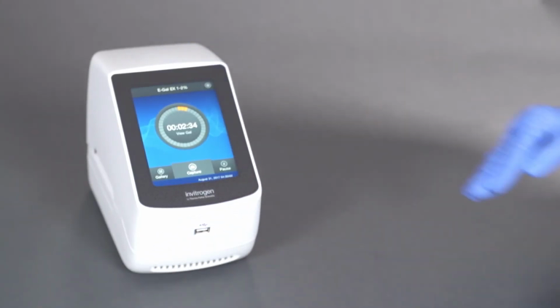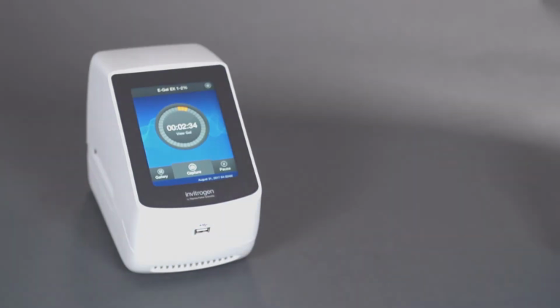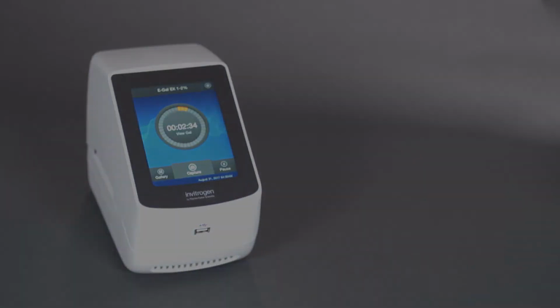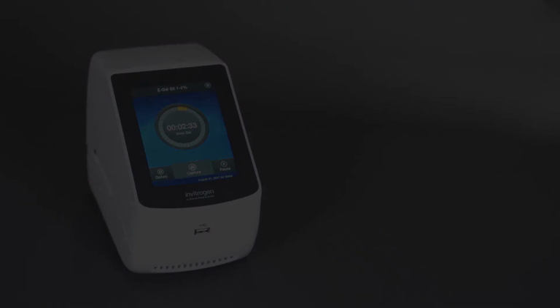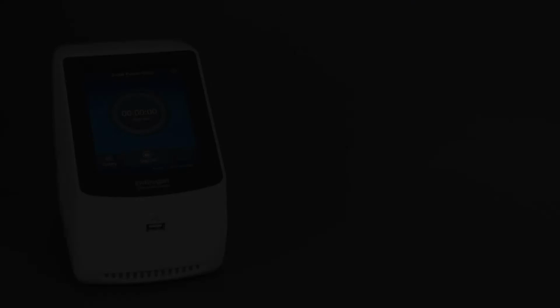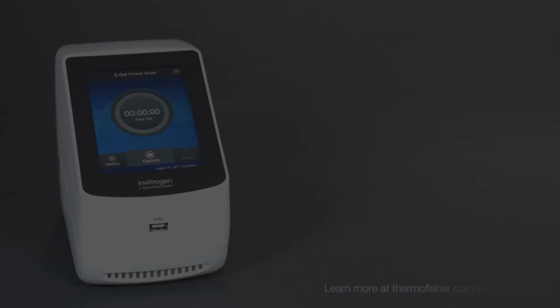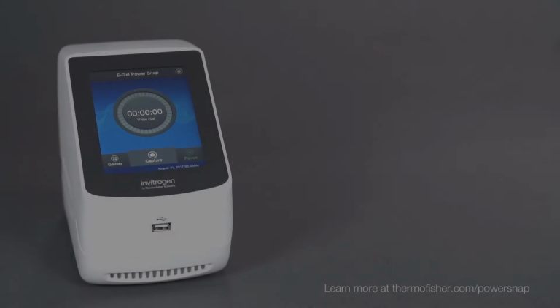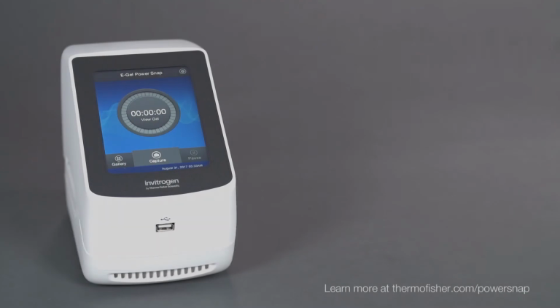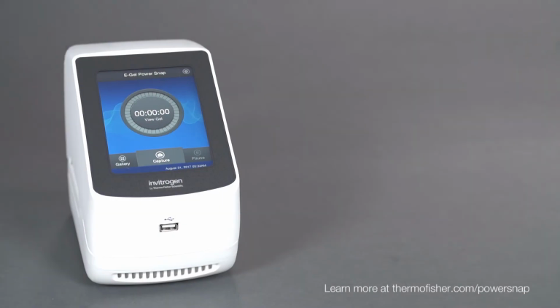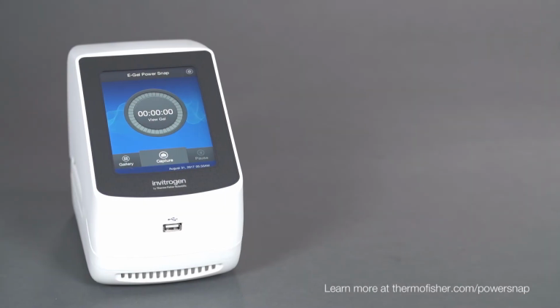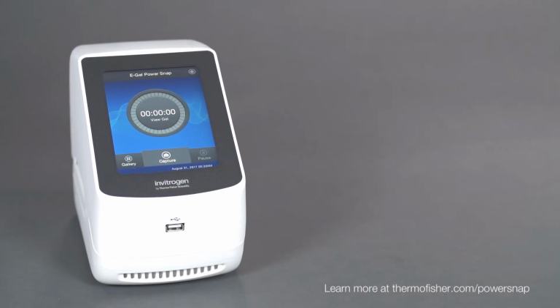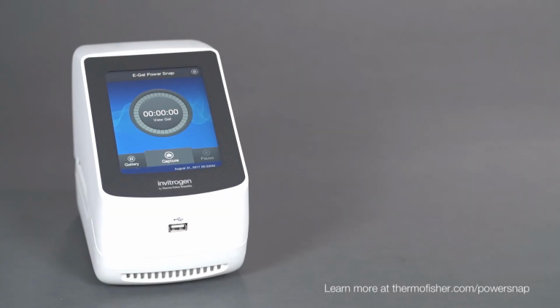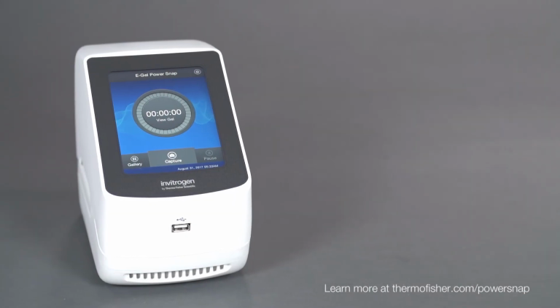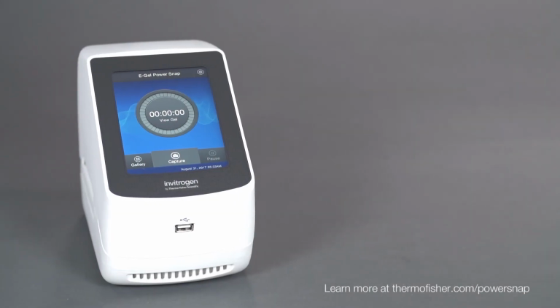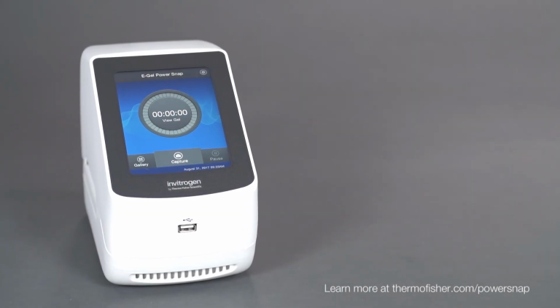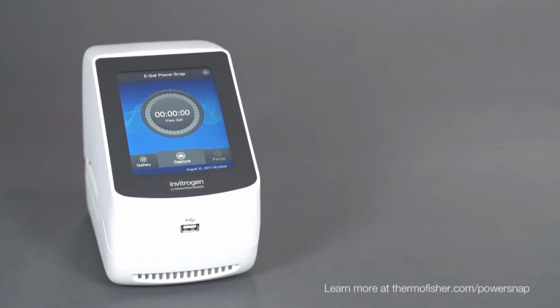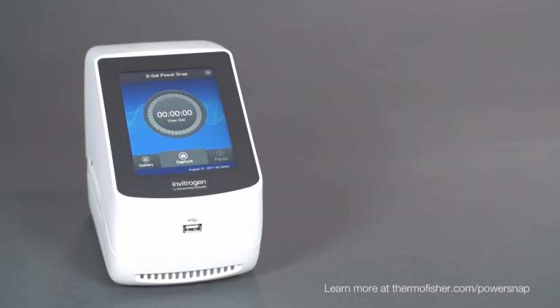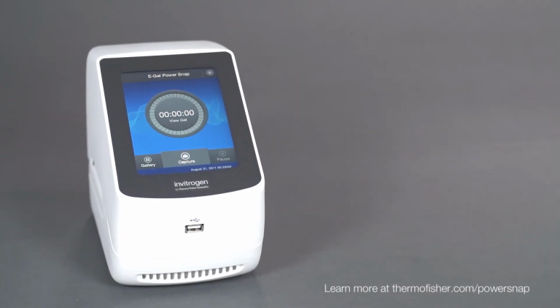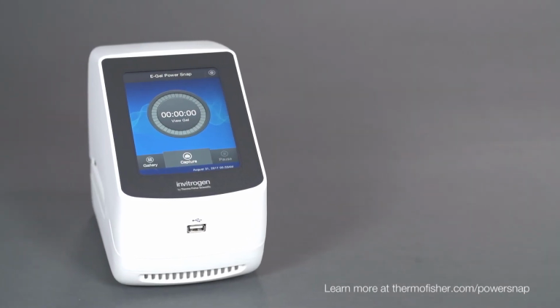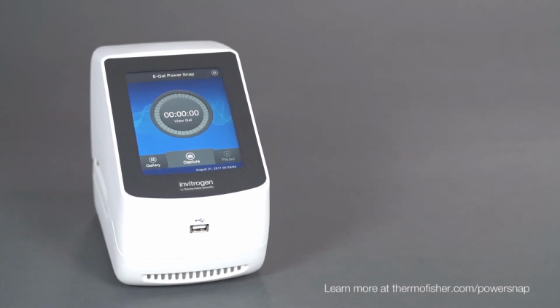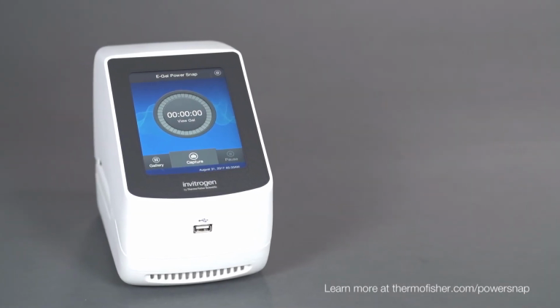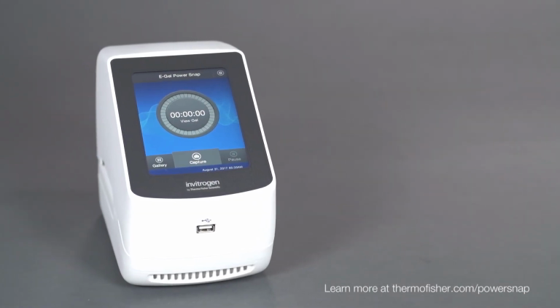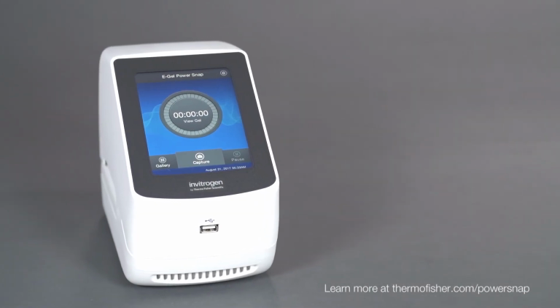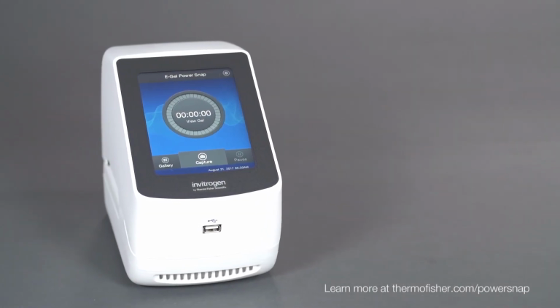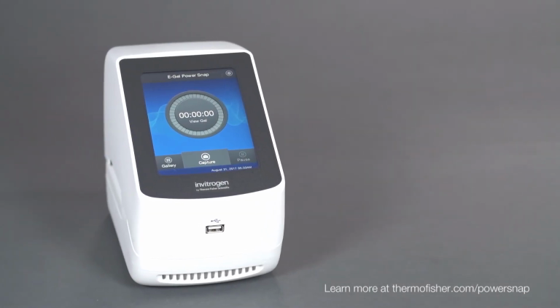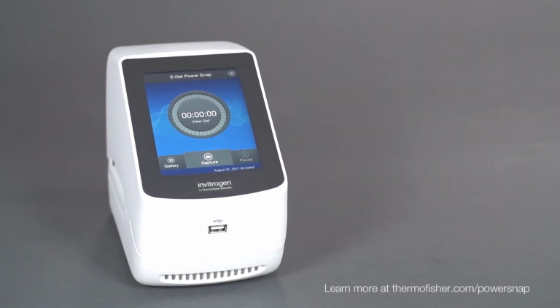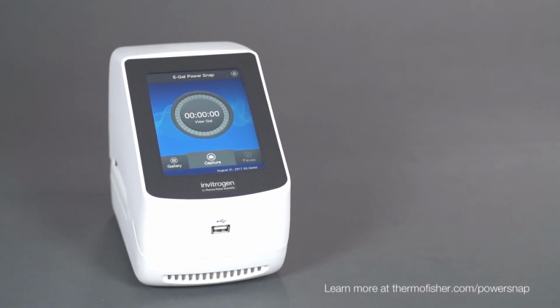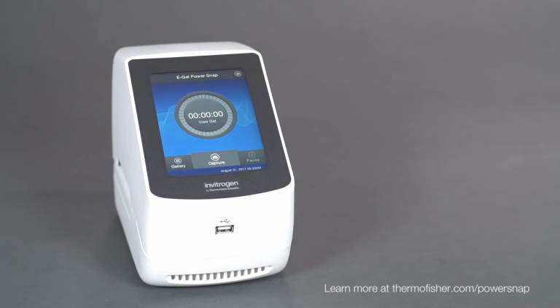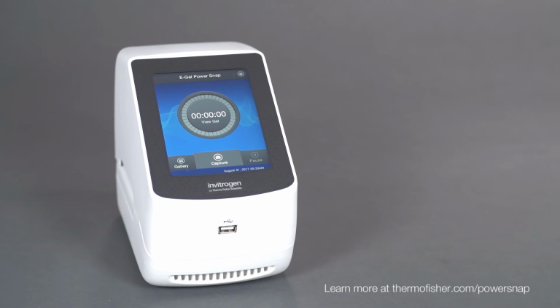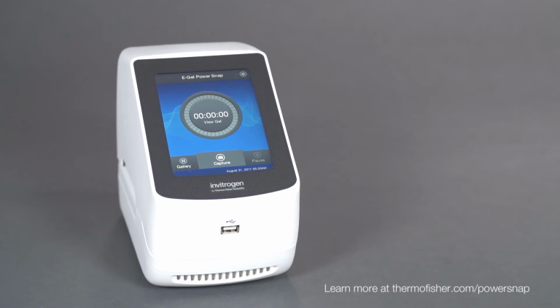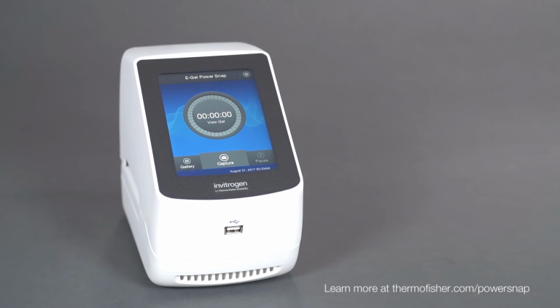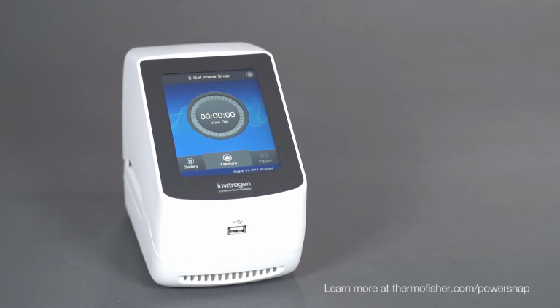Invitrogen eGel PowerSnap electrophoresis system. Simplify analysis. Expand possibilities.